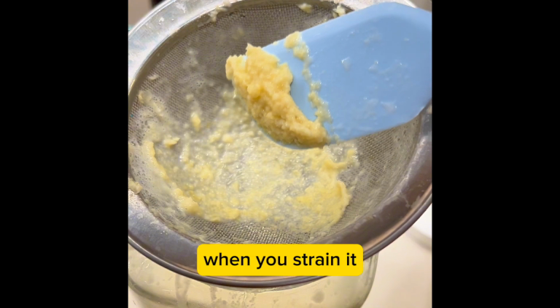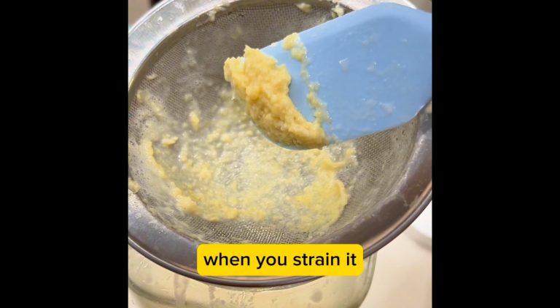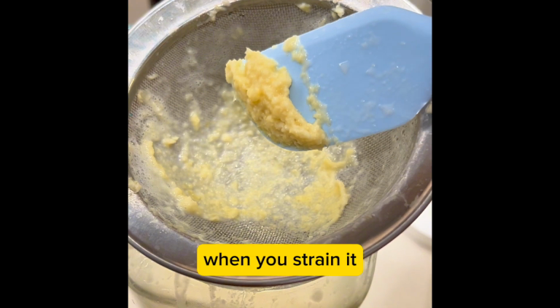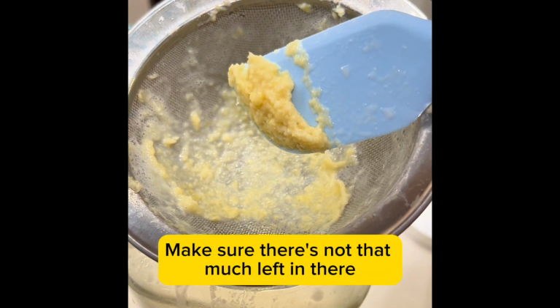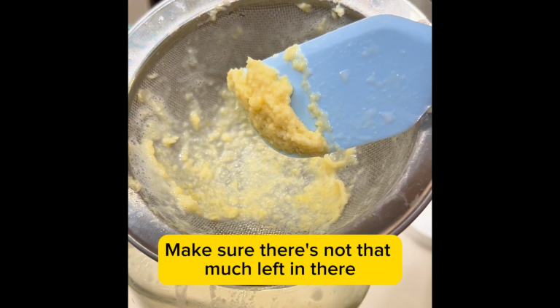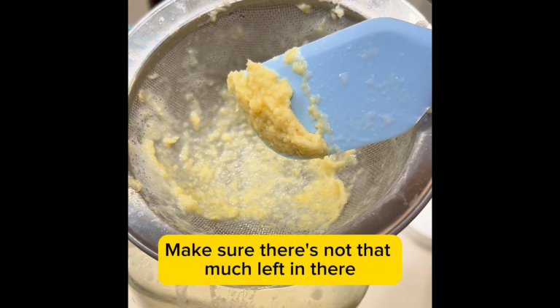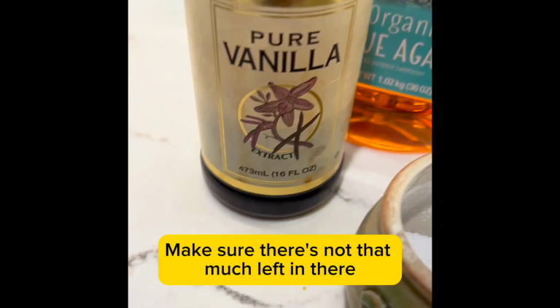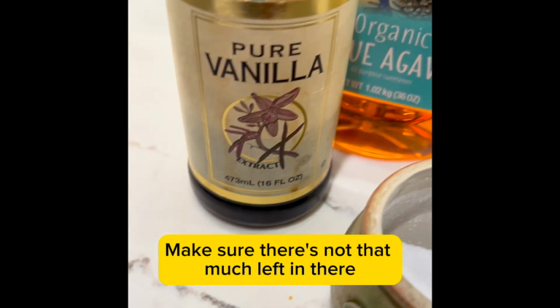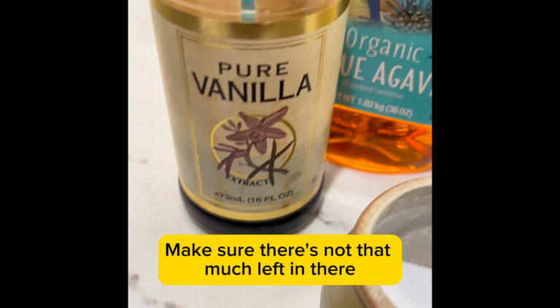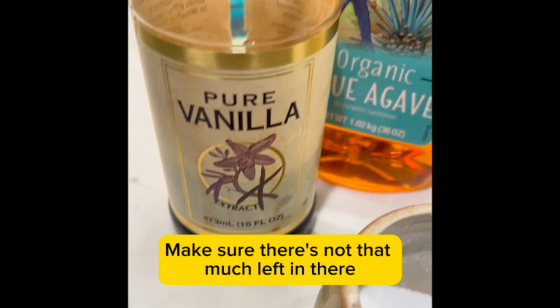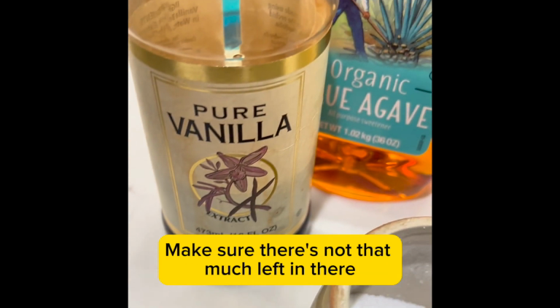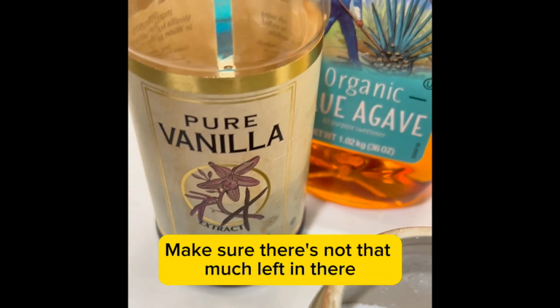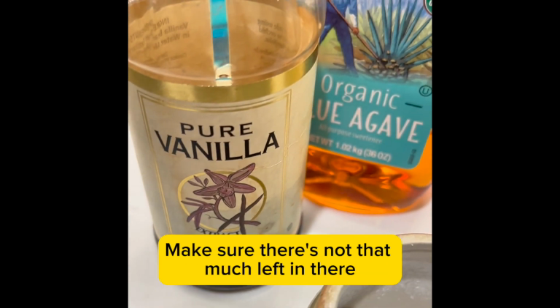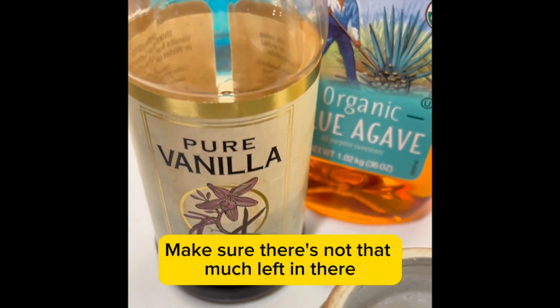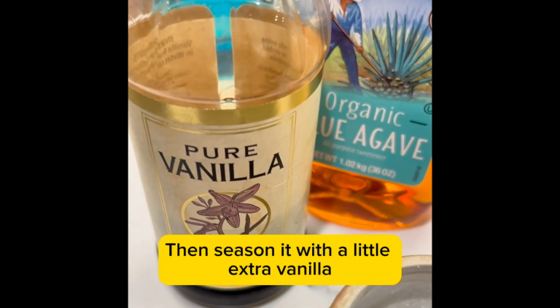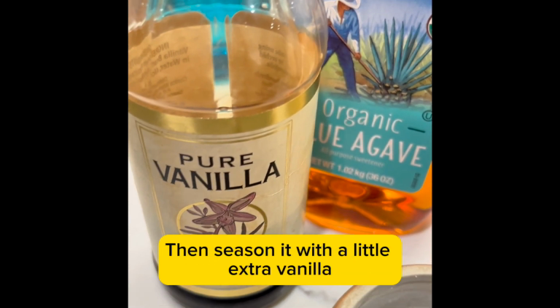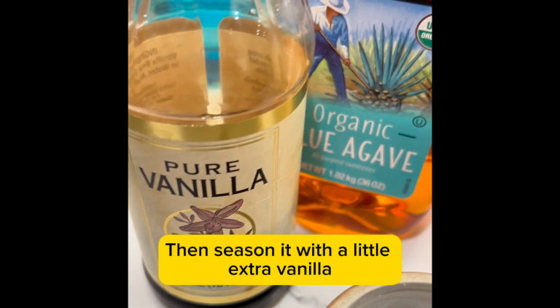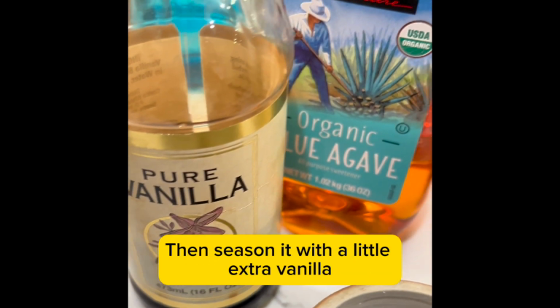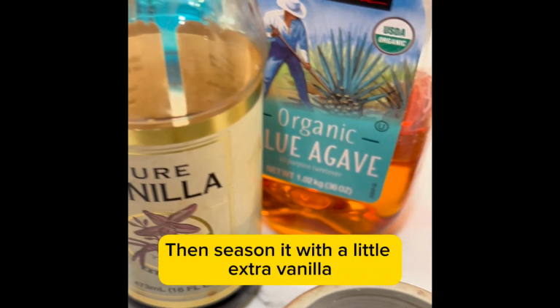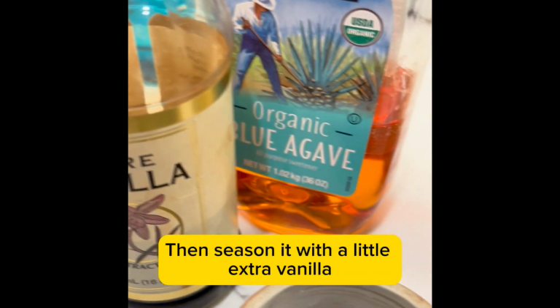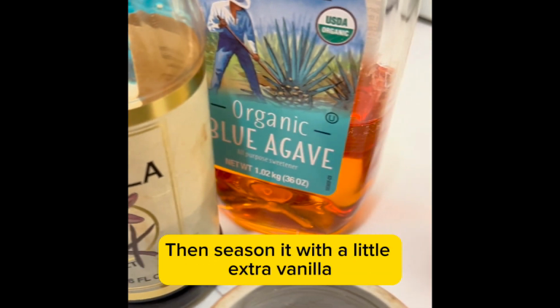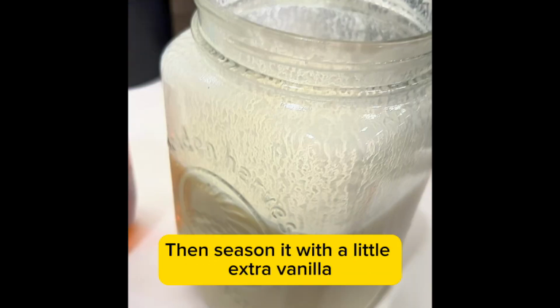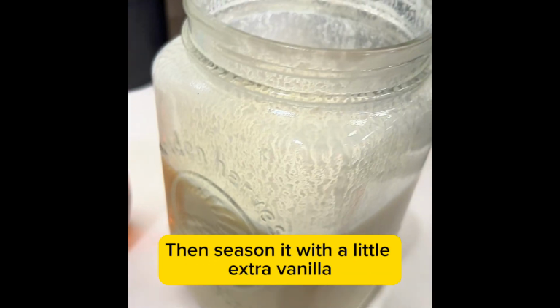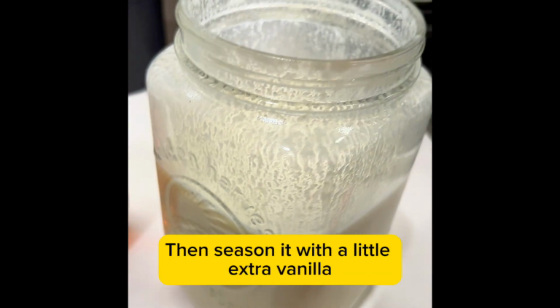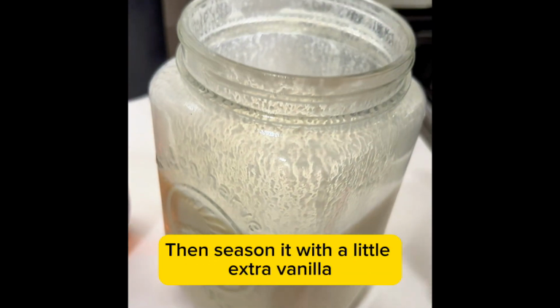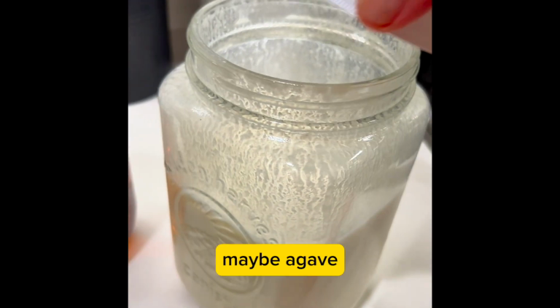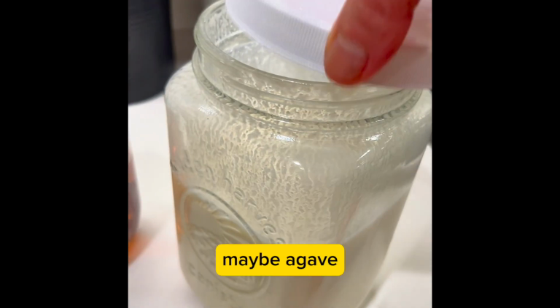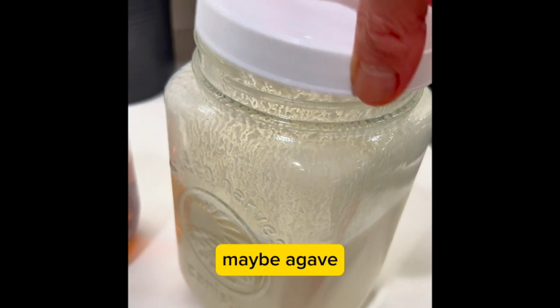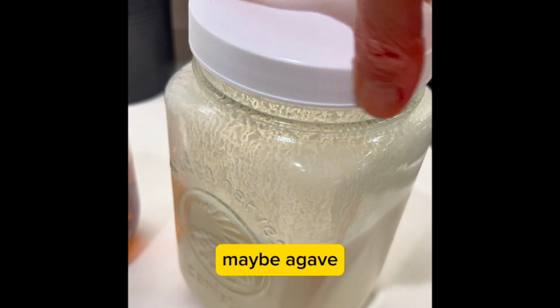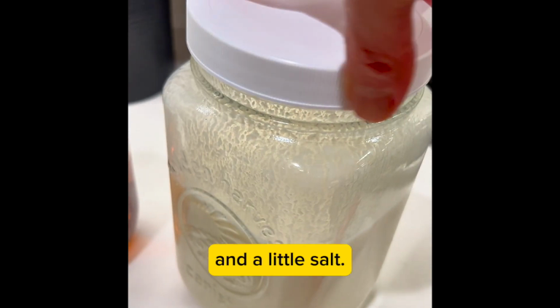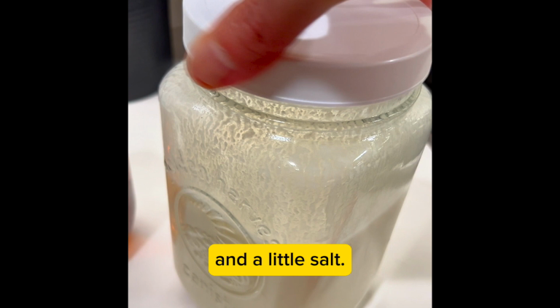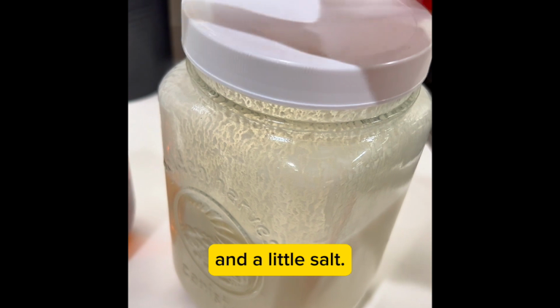Then strain it. When you strain it, make sure there's not that much left in there. Then season it with a little extra vanilla, maybe agave, and a little salt.